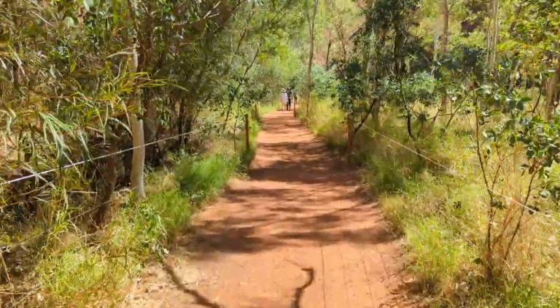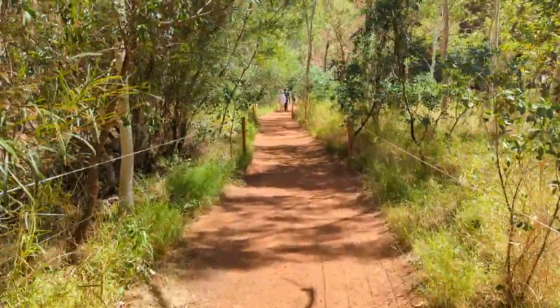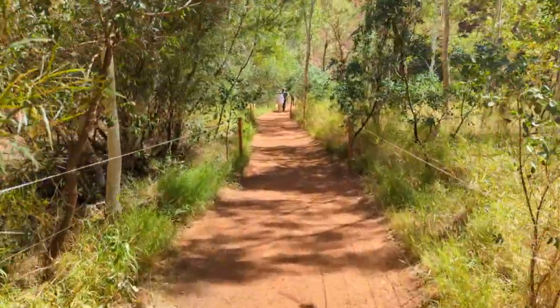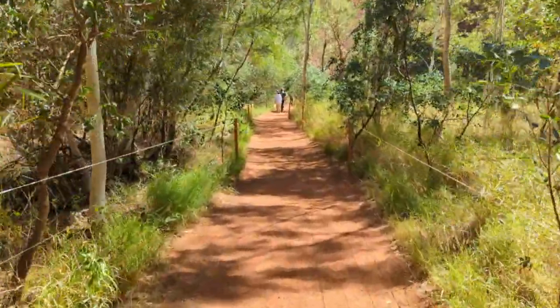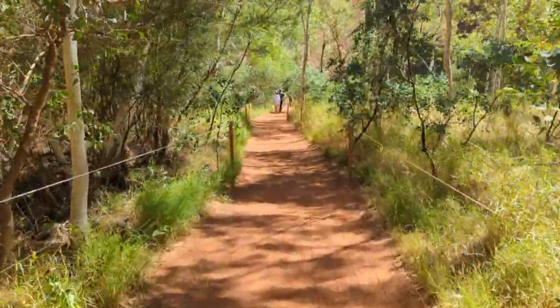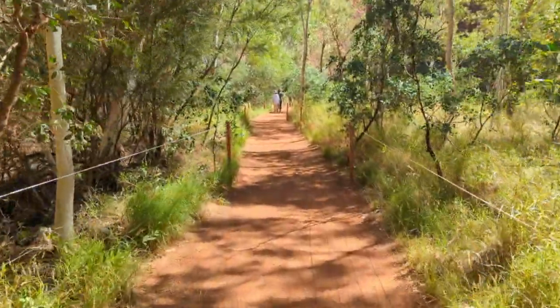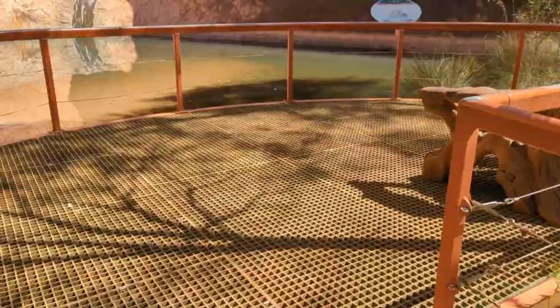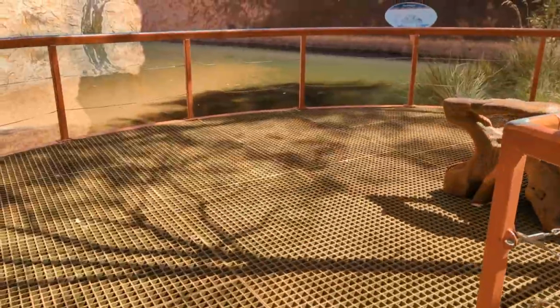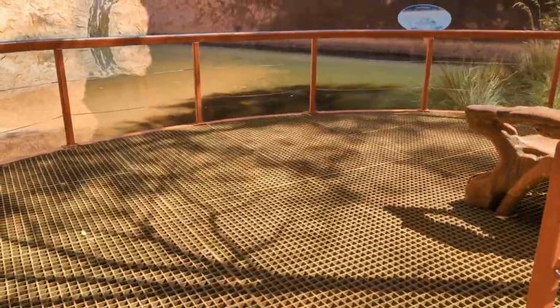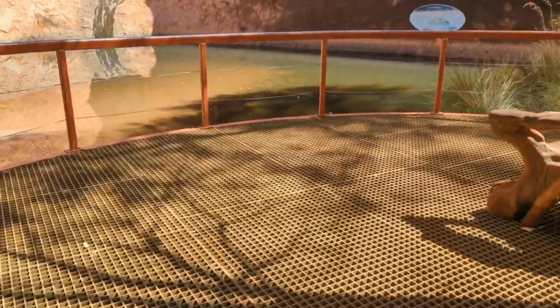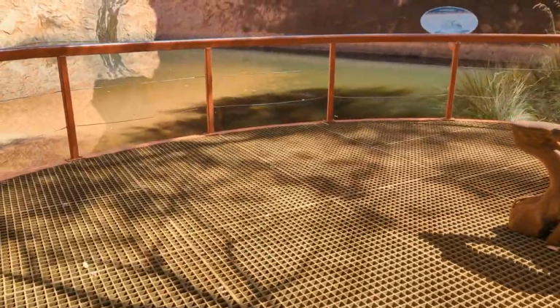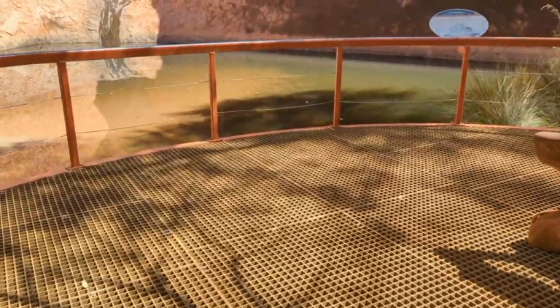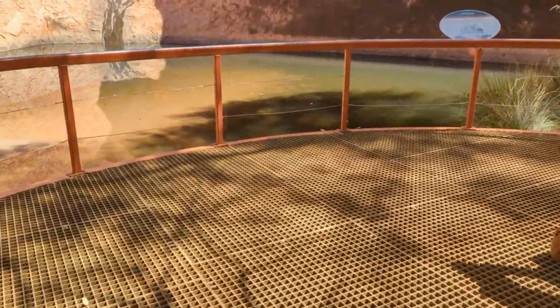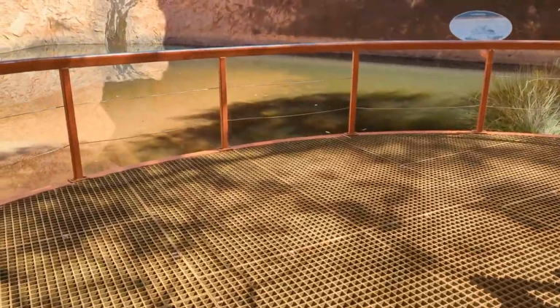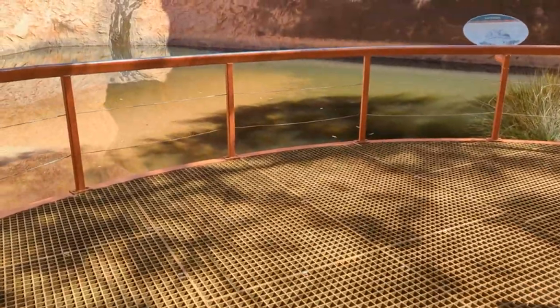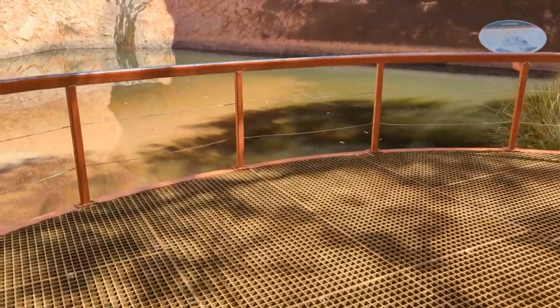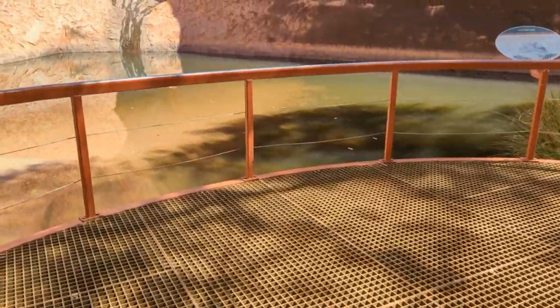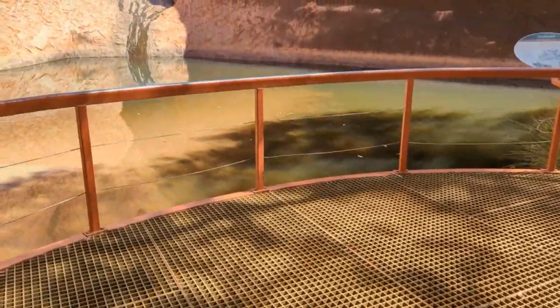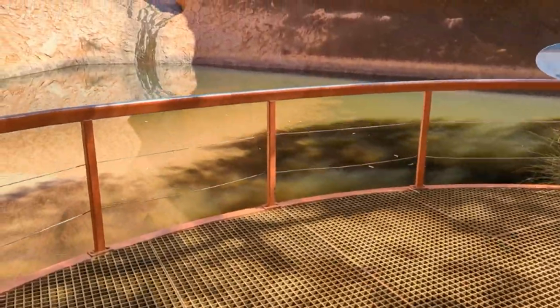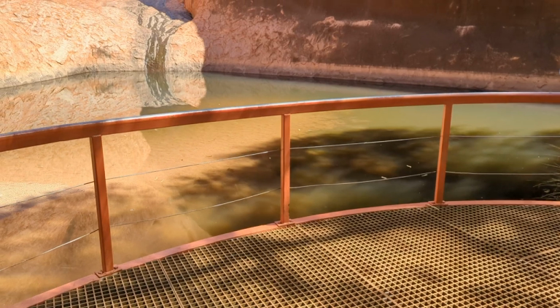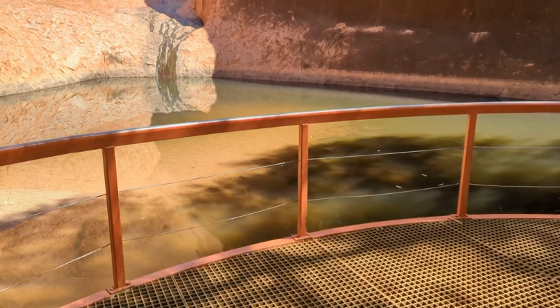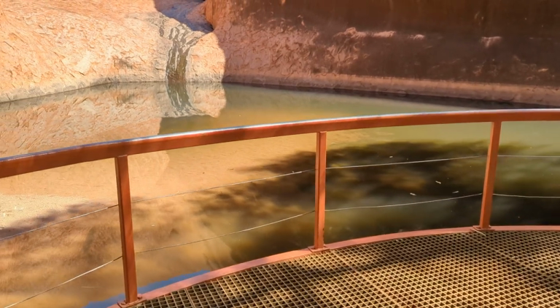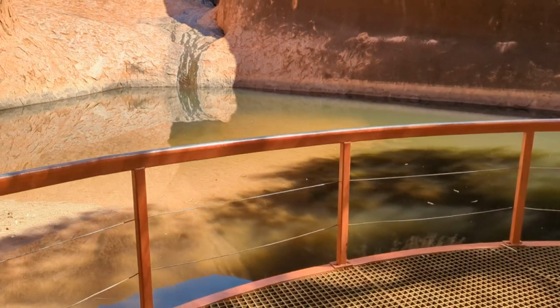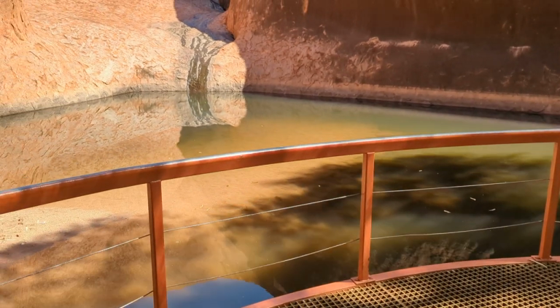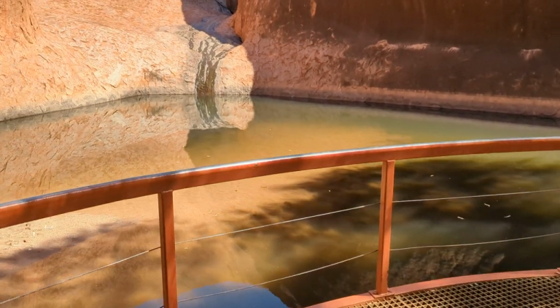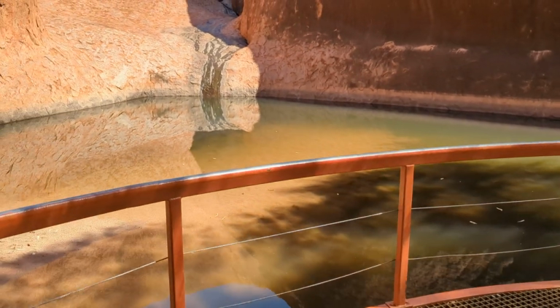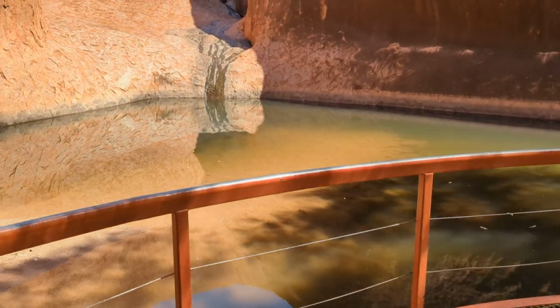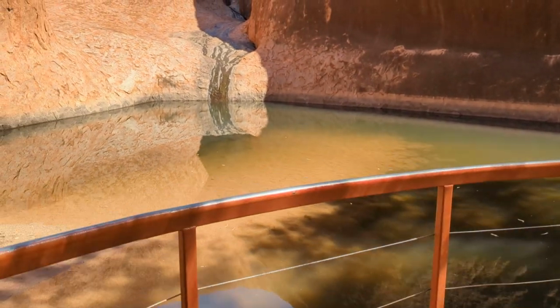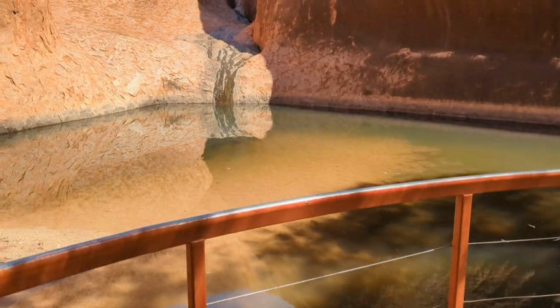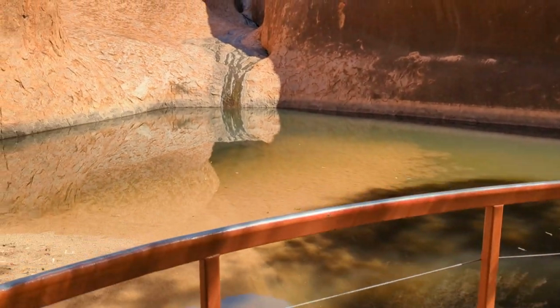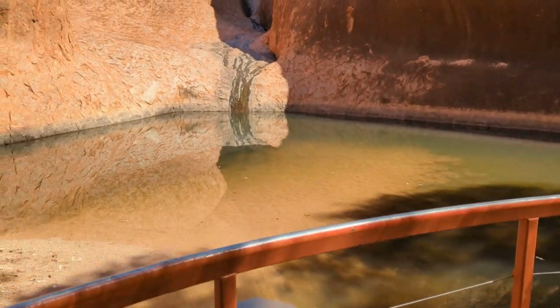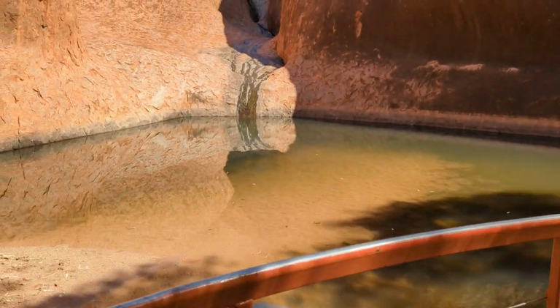We made a quick stop at the Mutitjulu waterhole, which is one of the few permanent sources of water in Uluru.